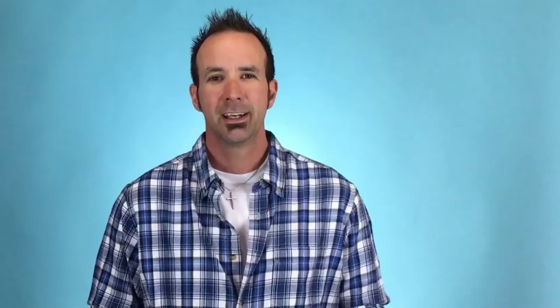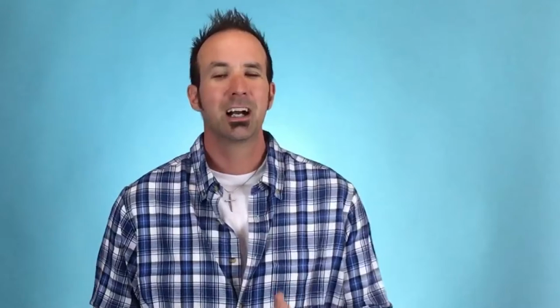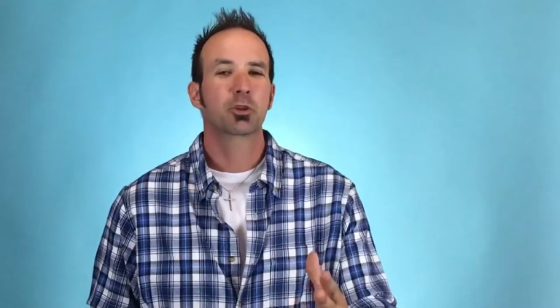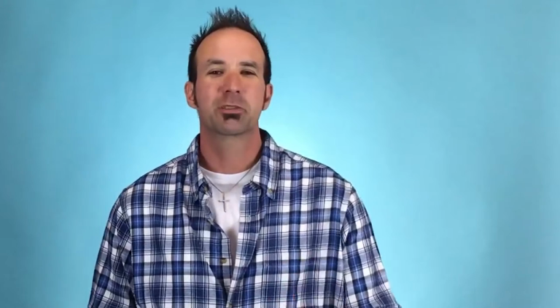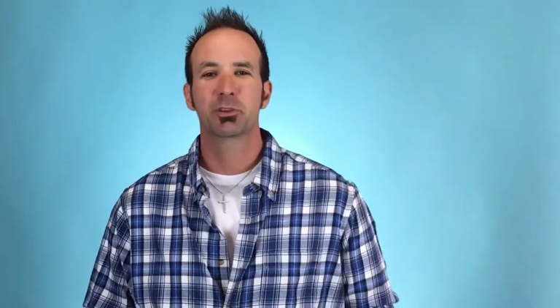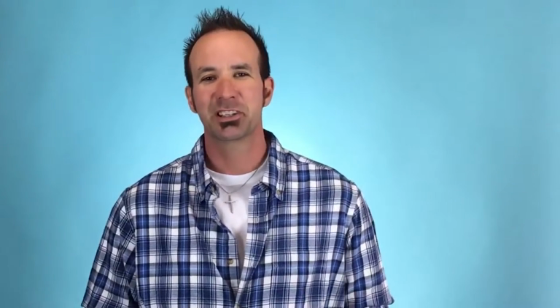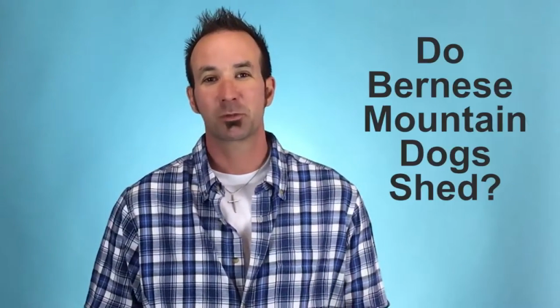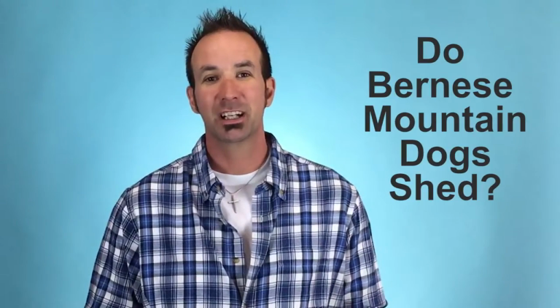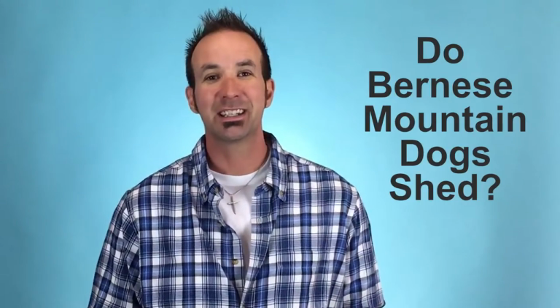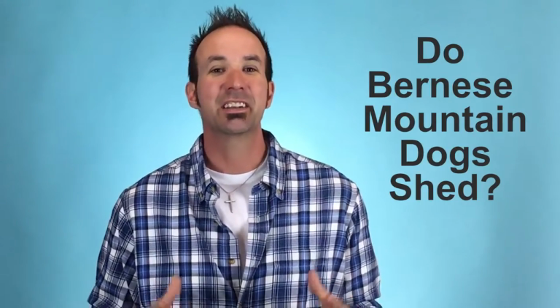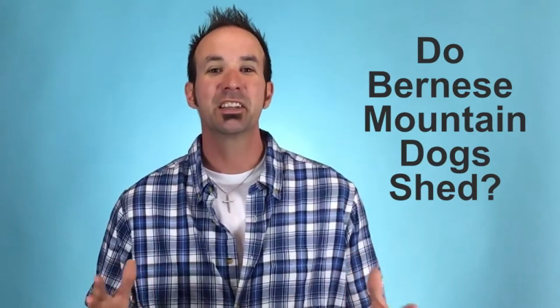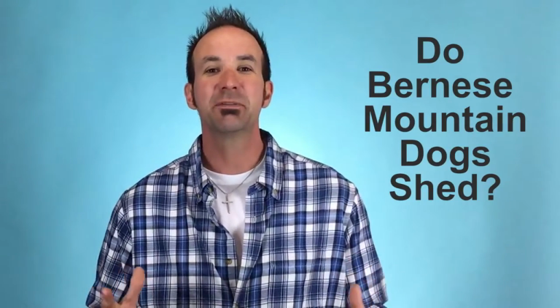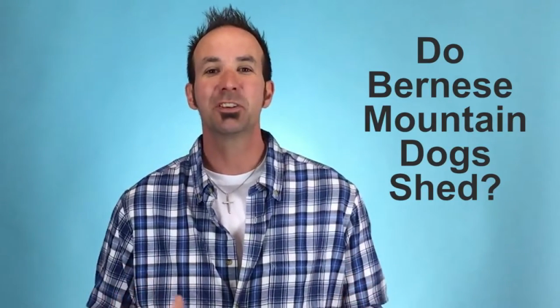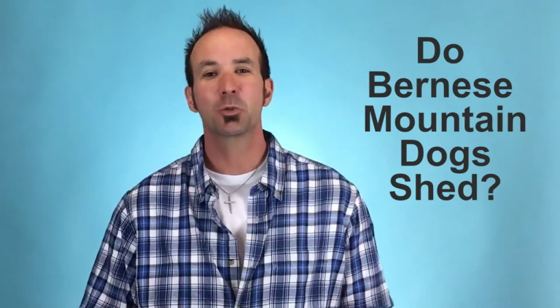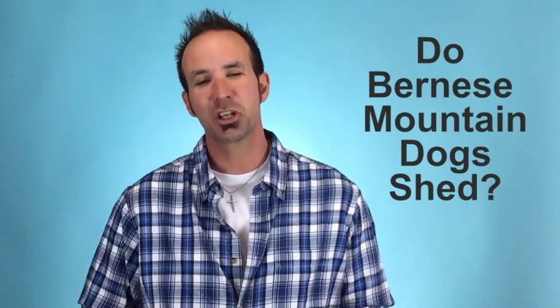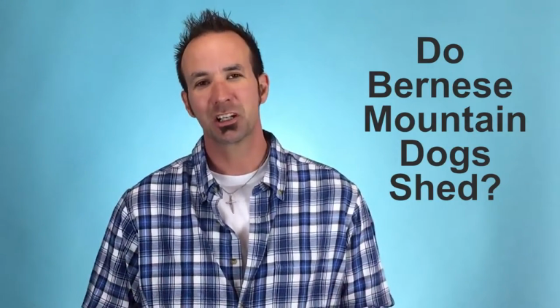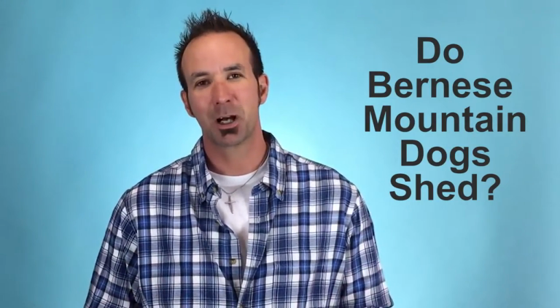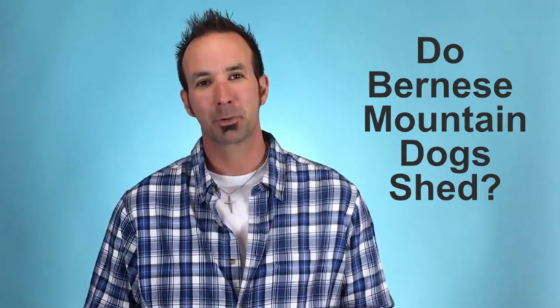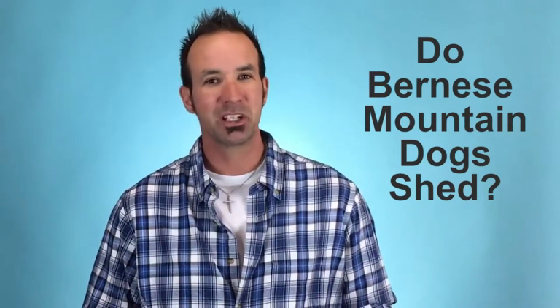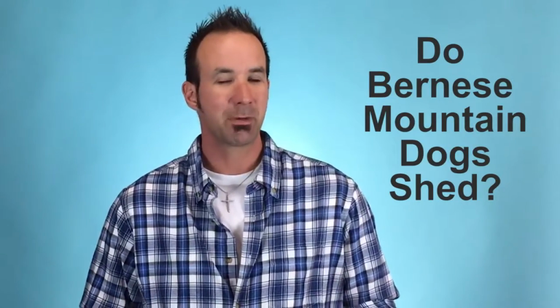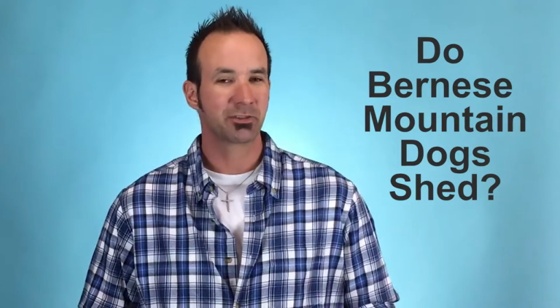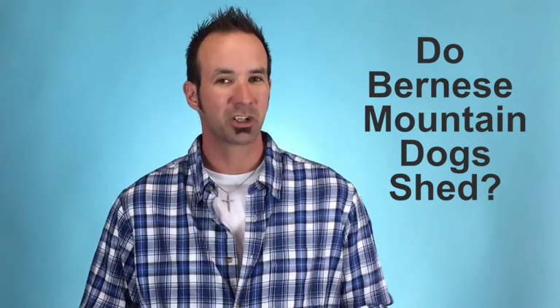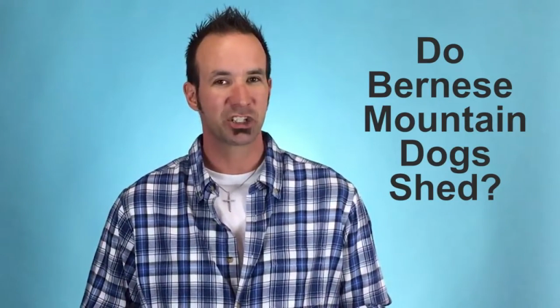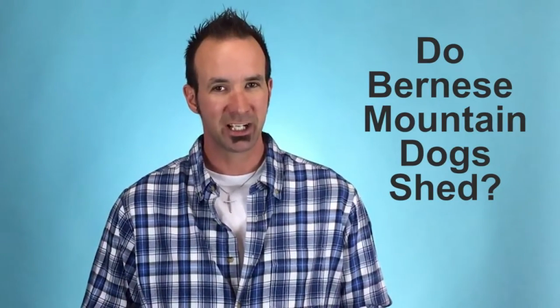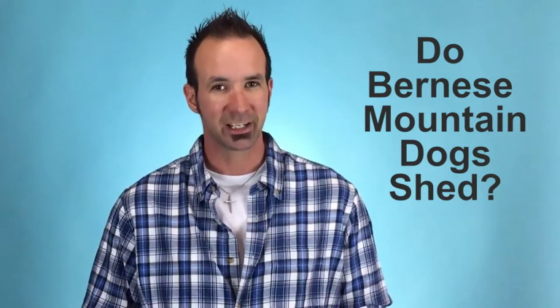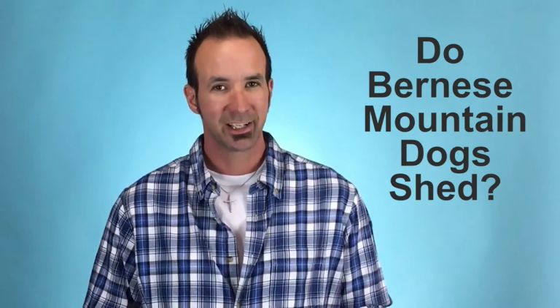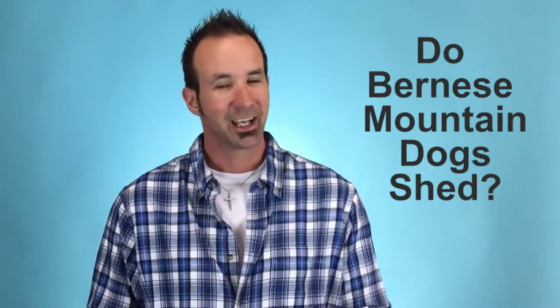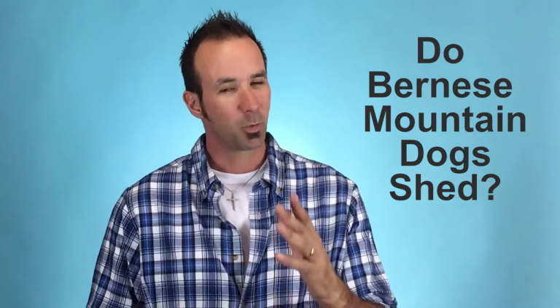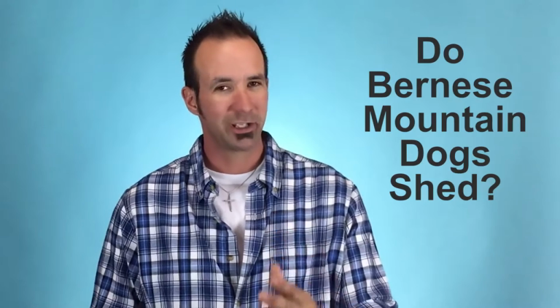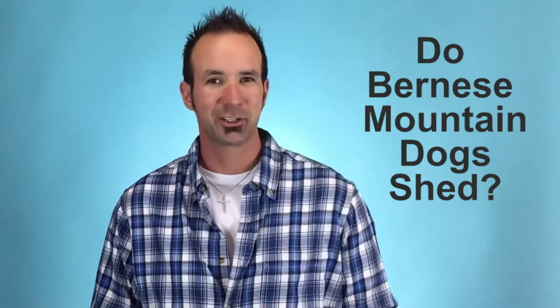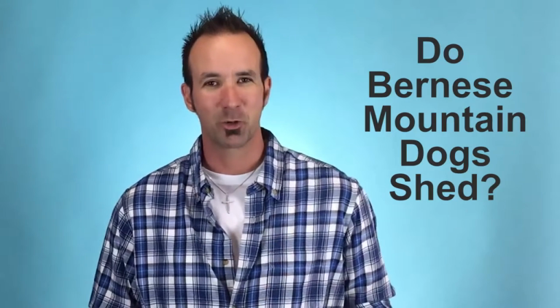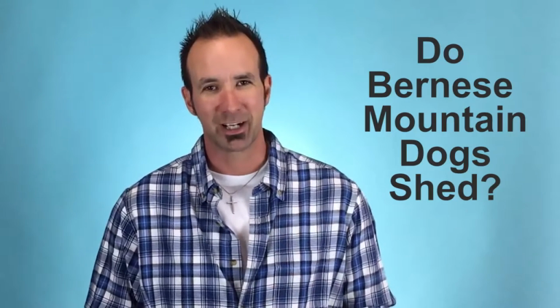Hi, I'm Chris with Bernese of the Rockies, and in this video we're talking about Bernese Mountain Dog shedding and what you can do about it.